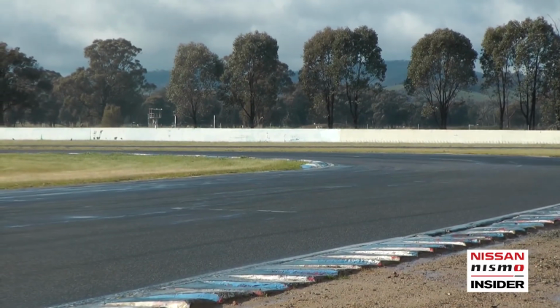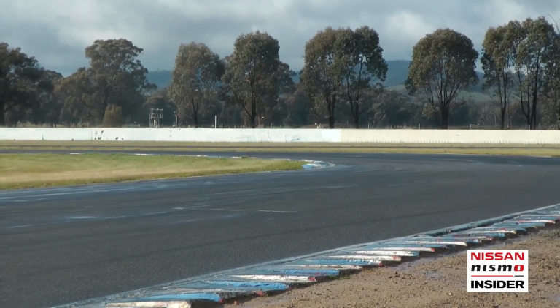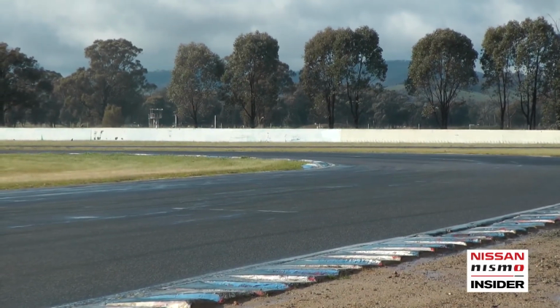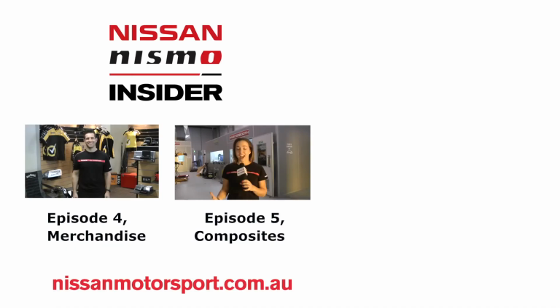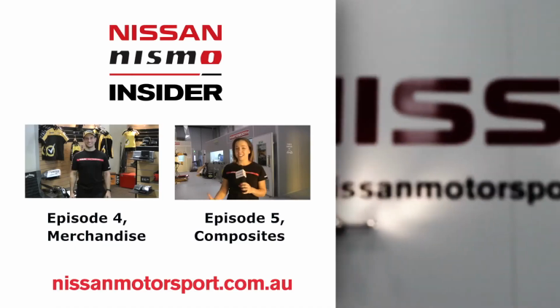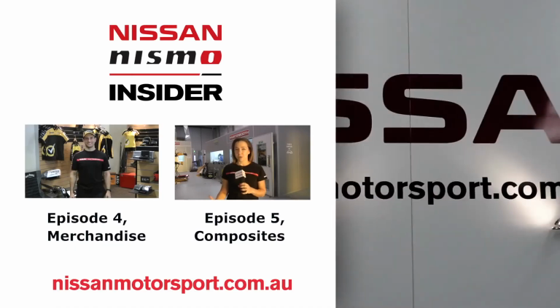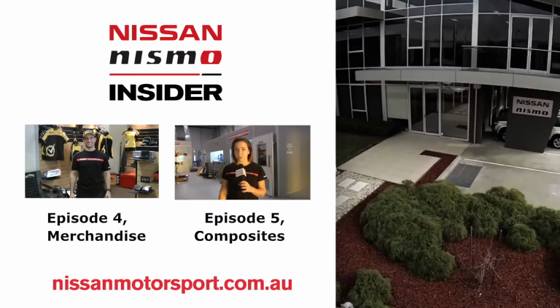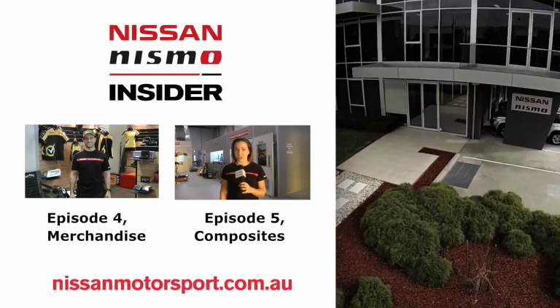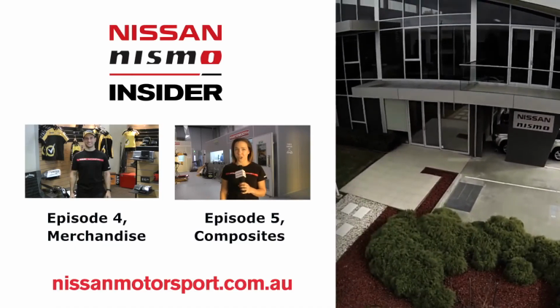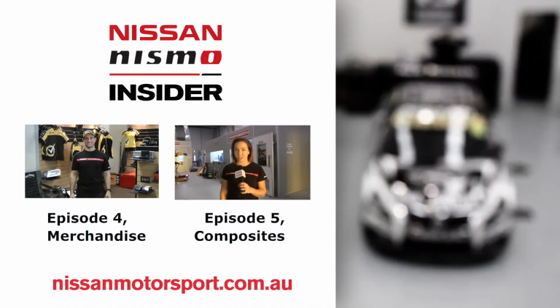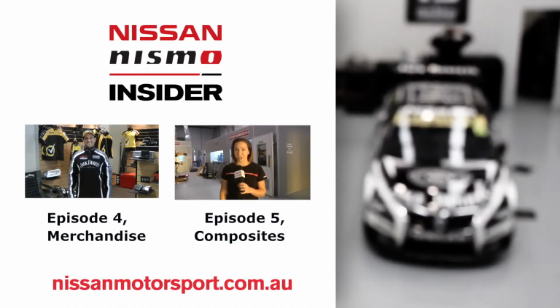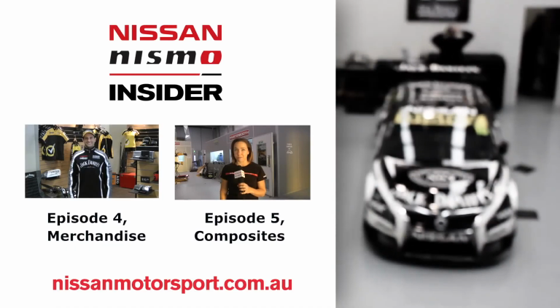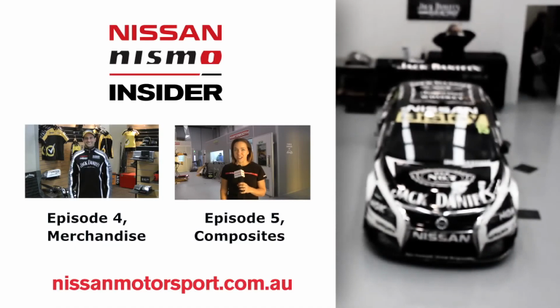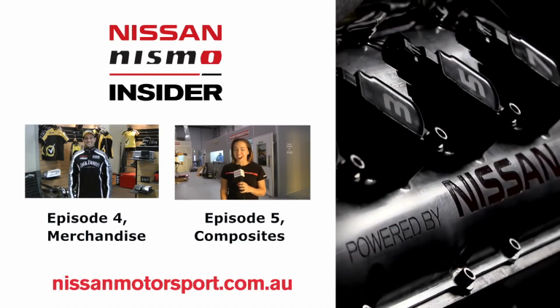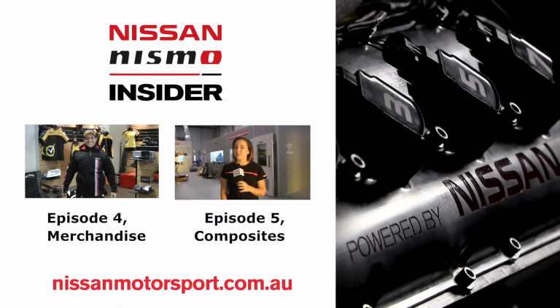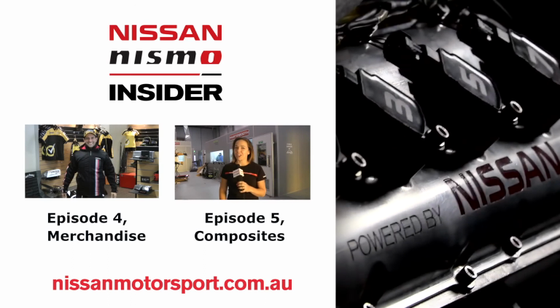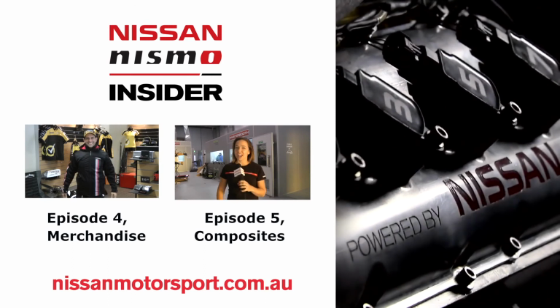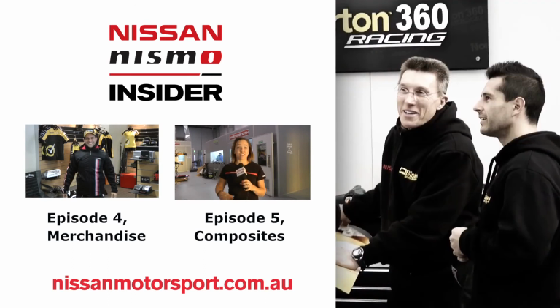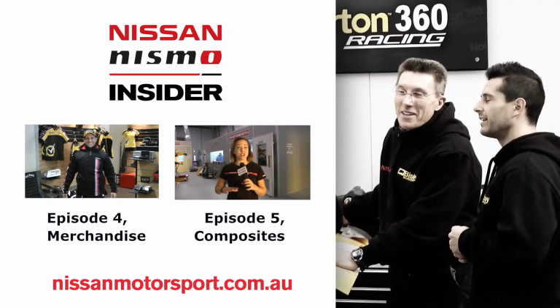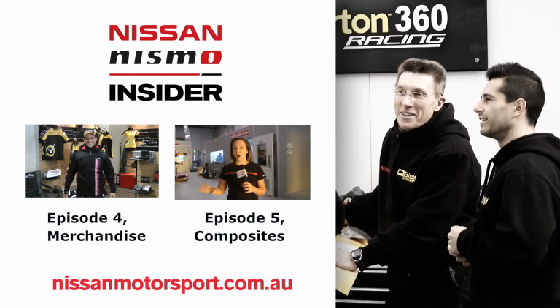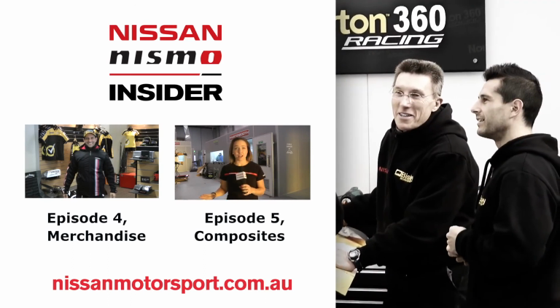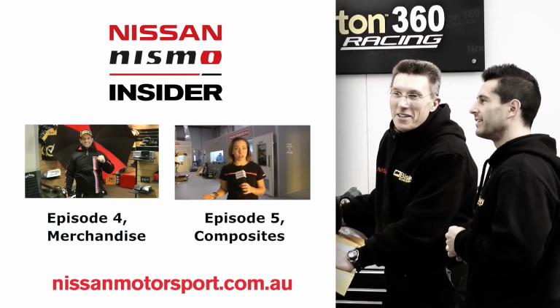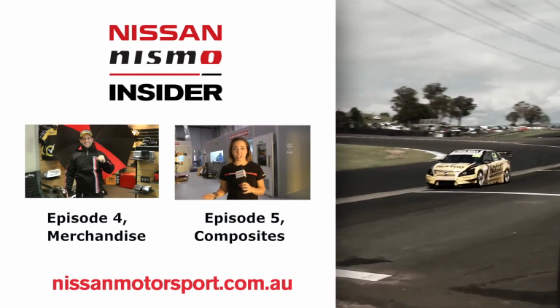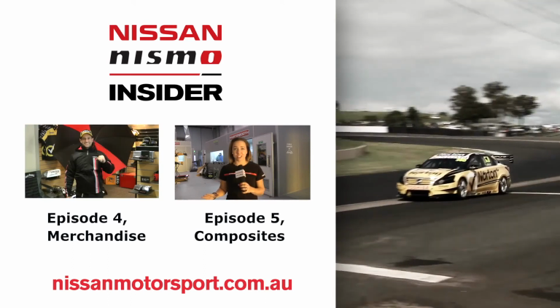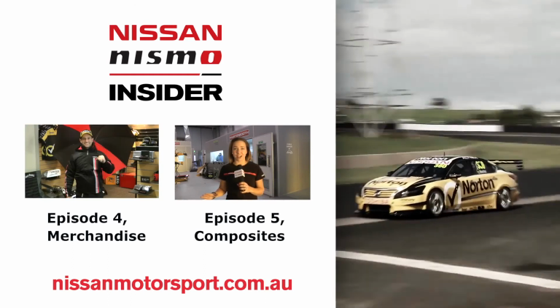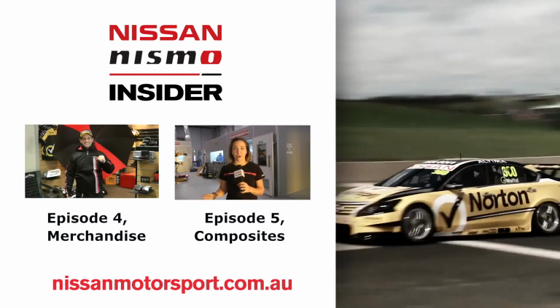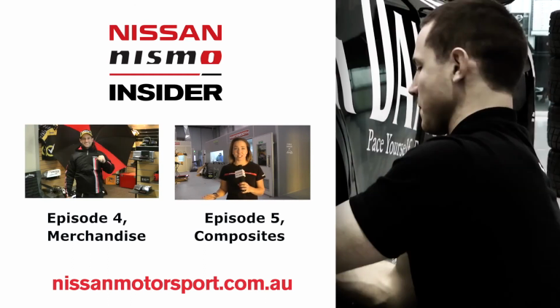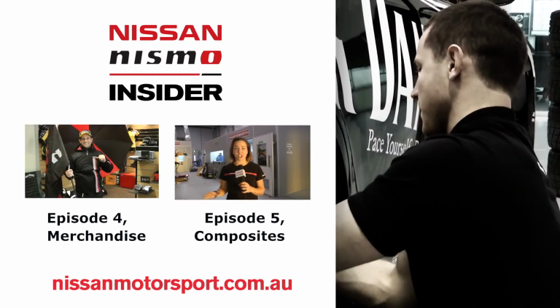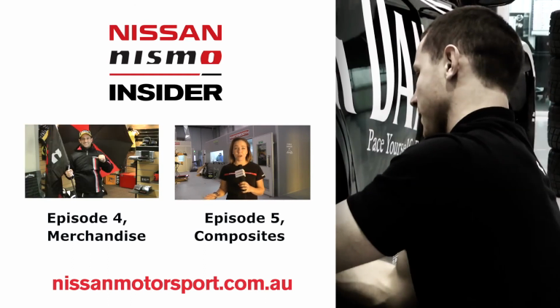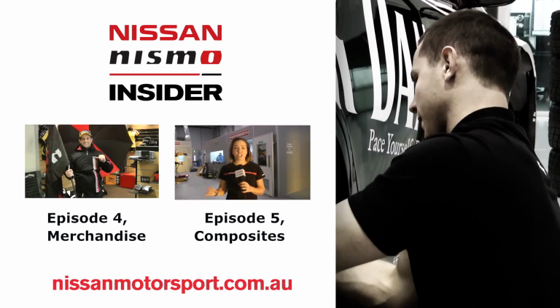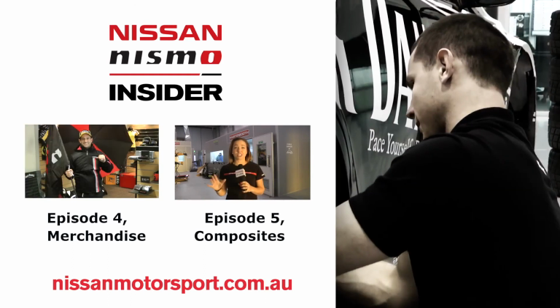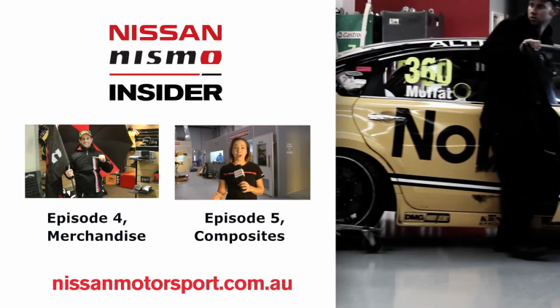For more information on Nissan Motorsport, head to our website. And to catch up on past episodes of the NISMO Insider, click here now.